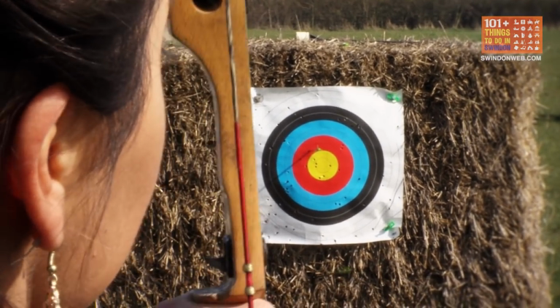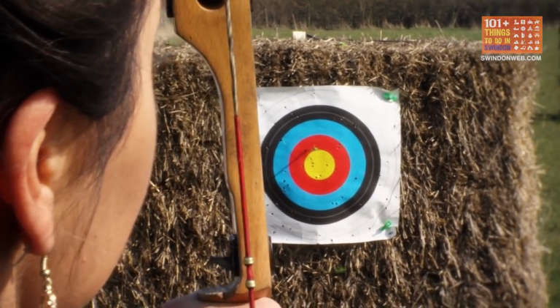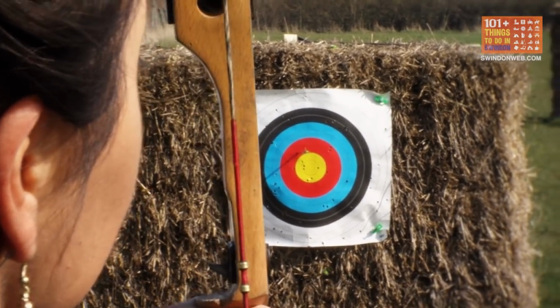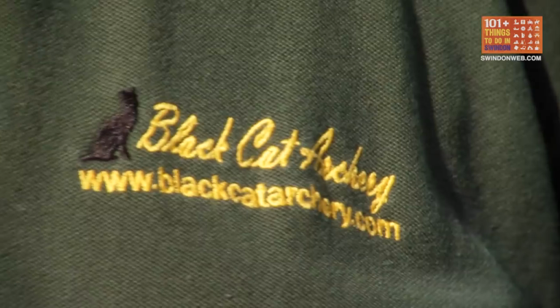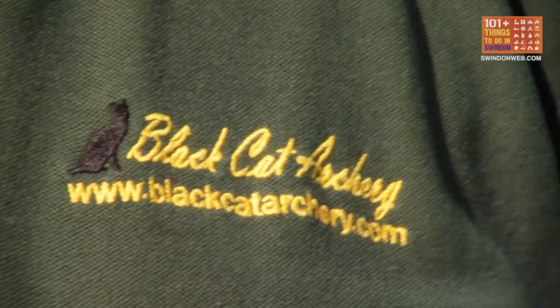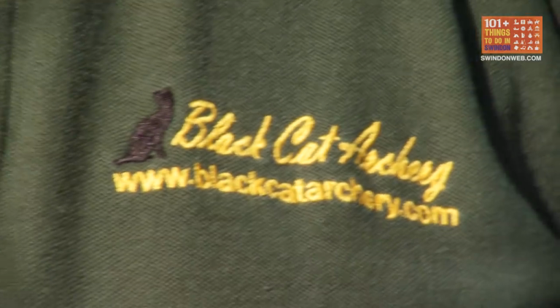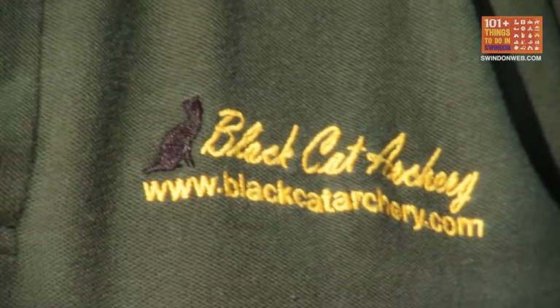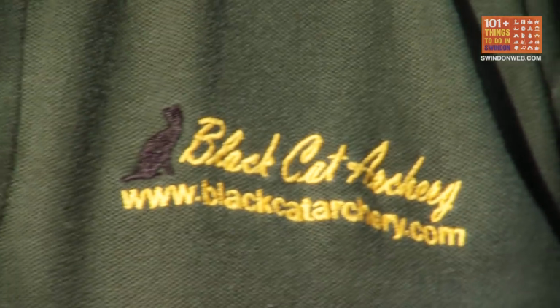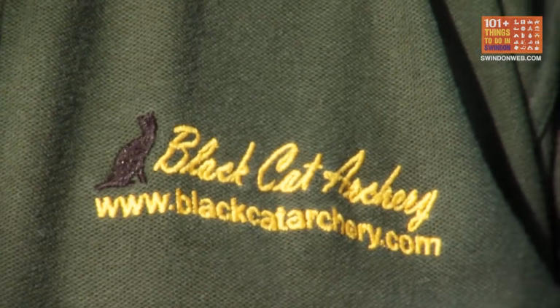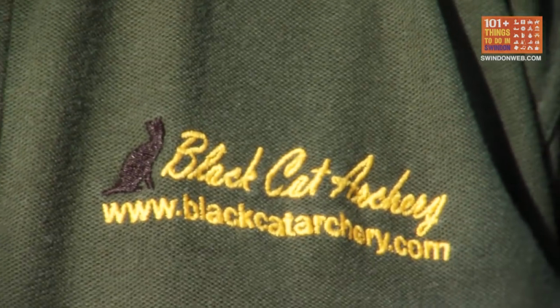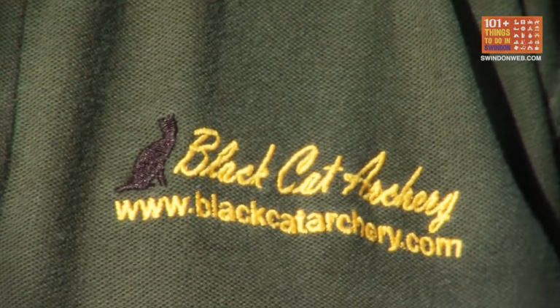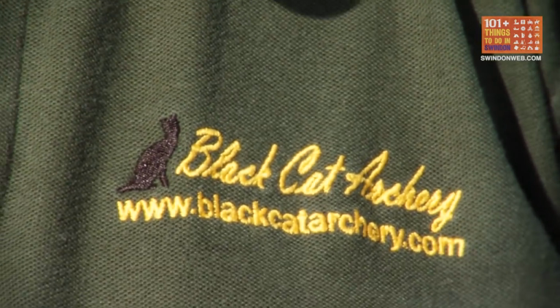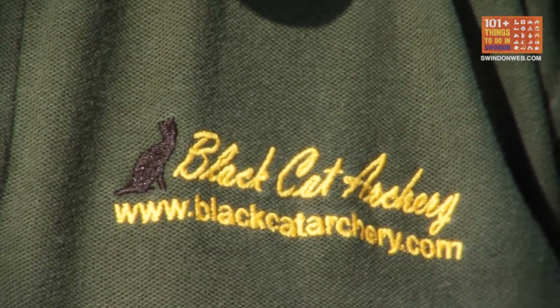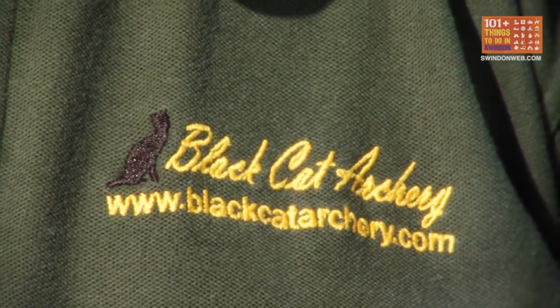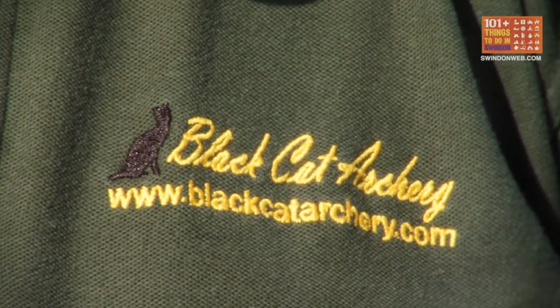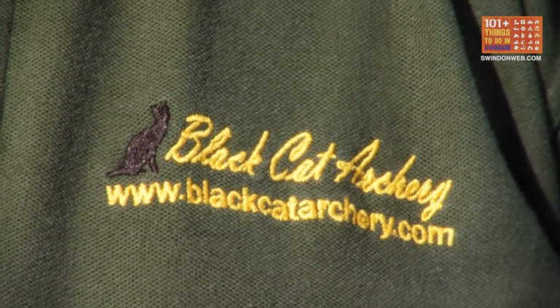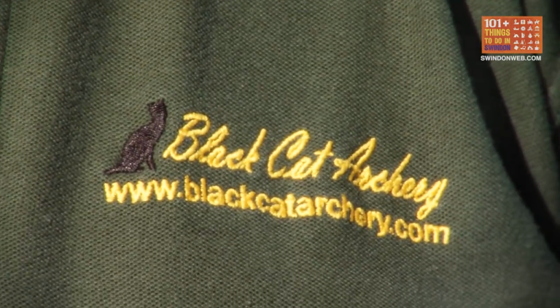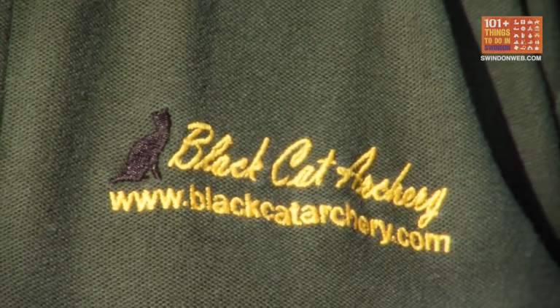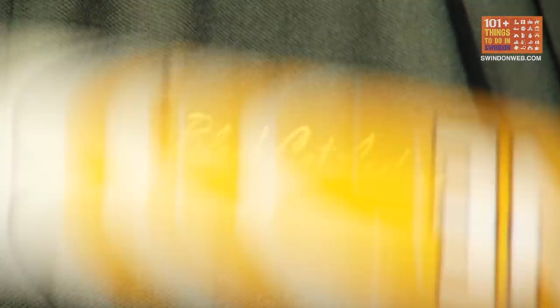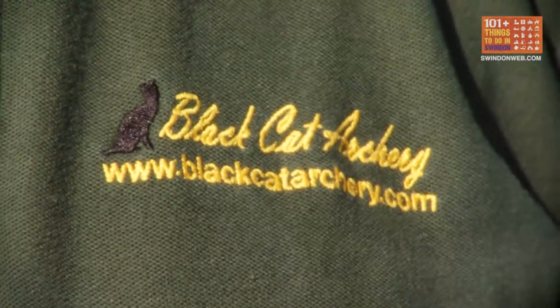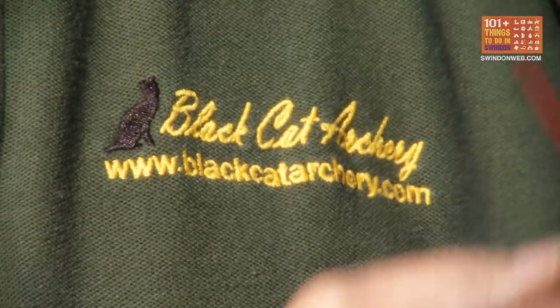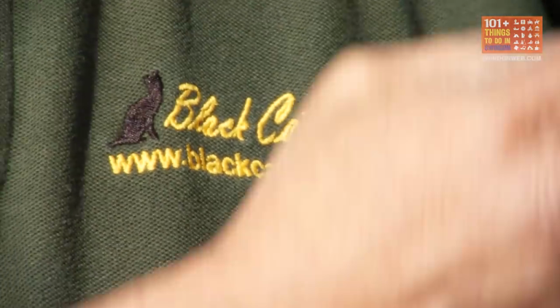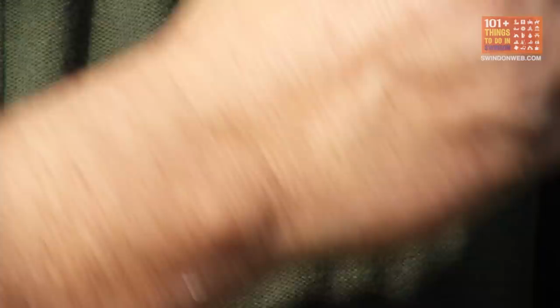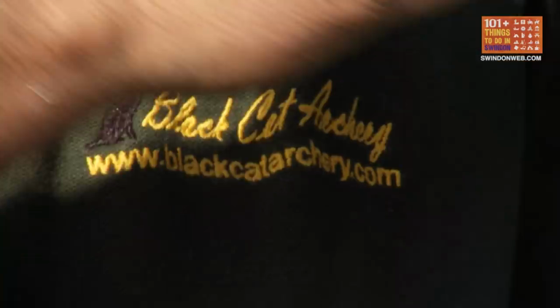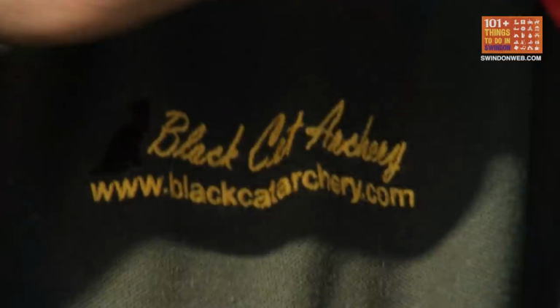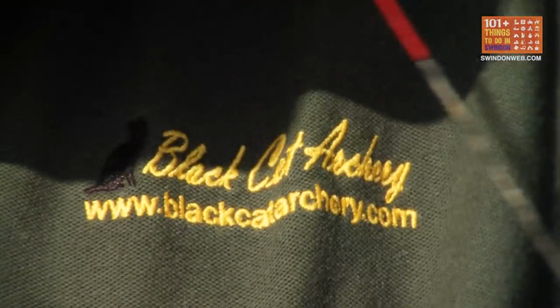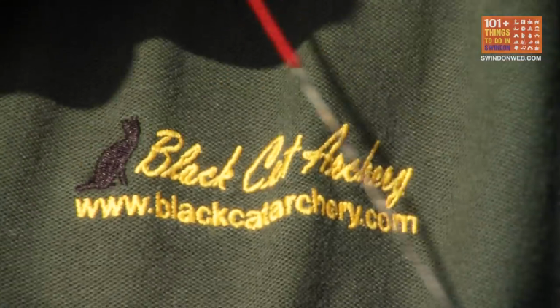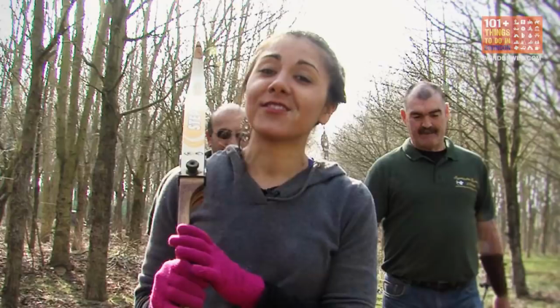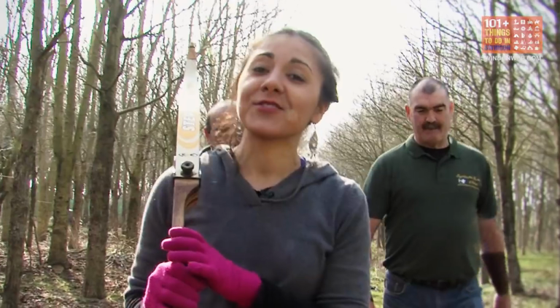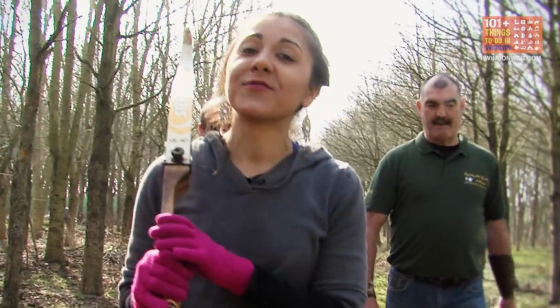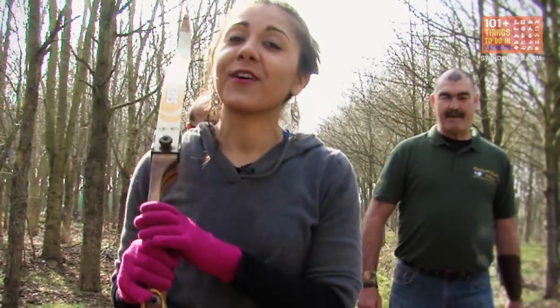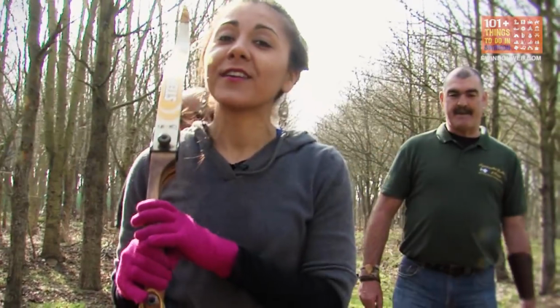Prices start from just £10. It's such good value, such good fun.